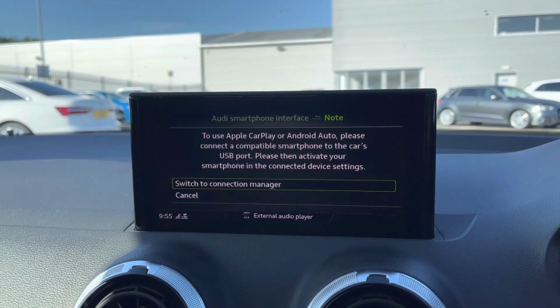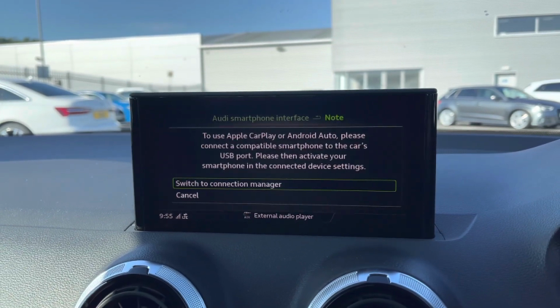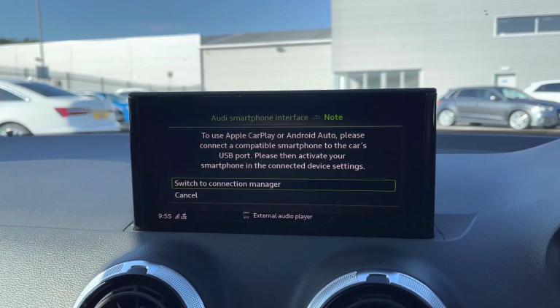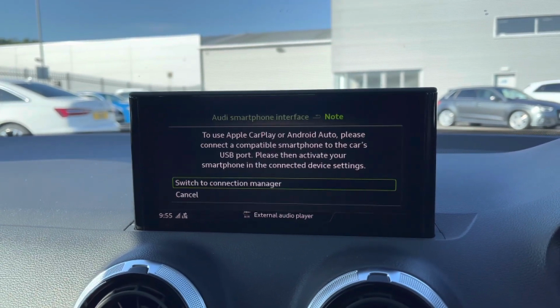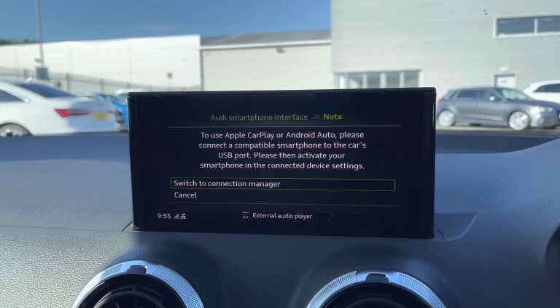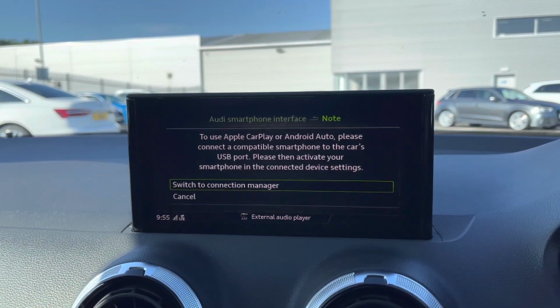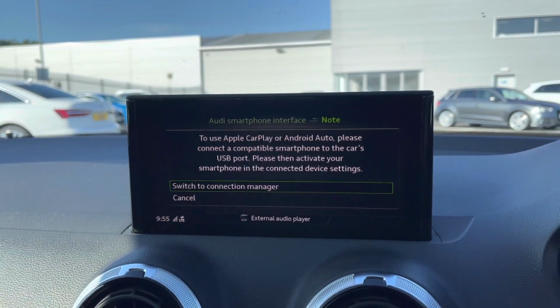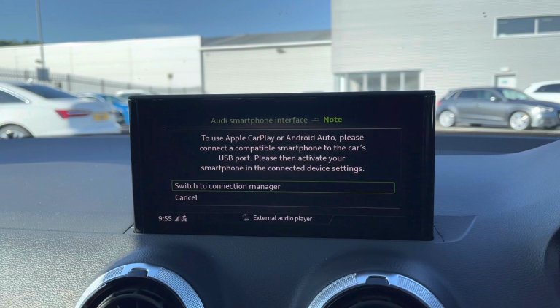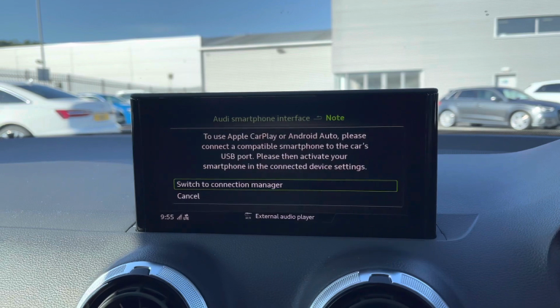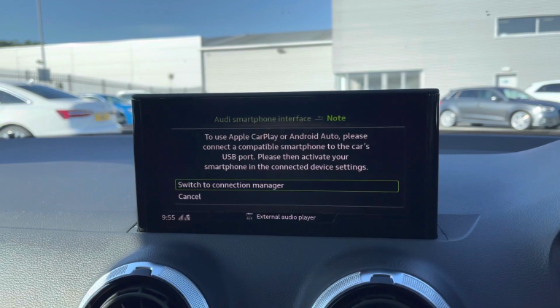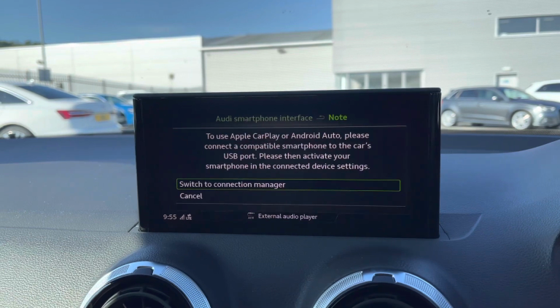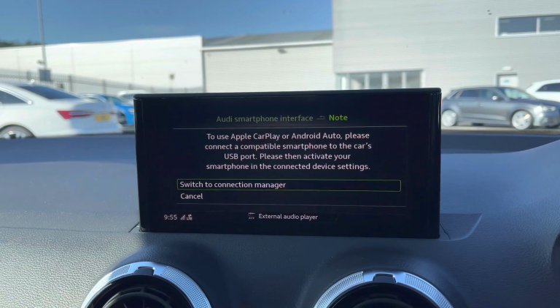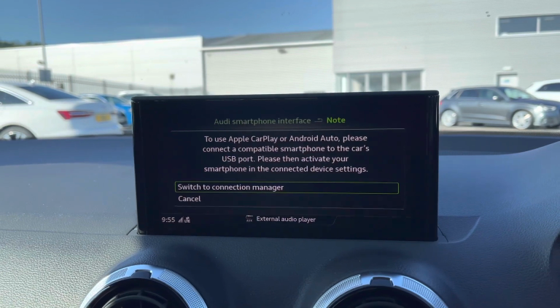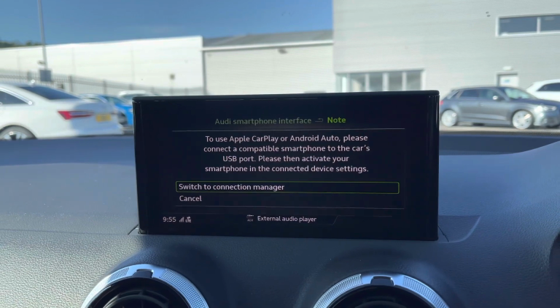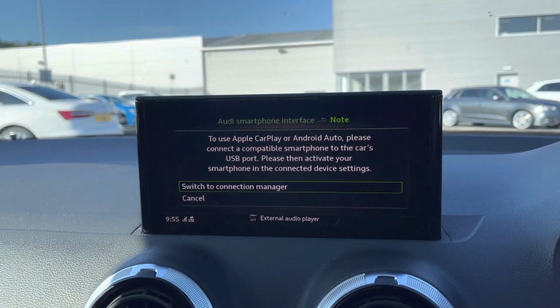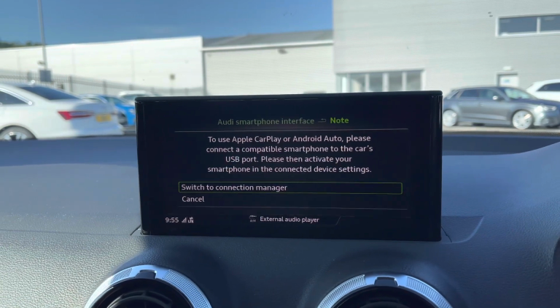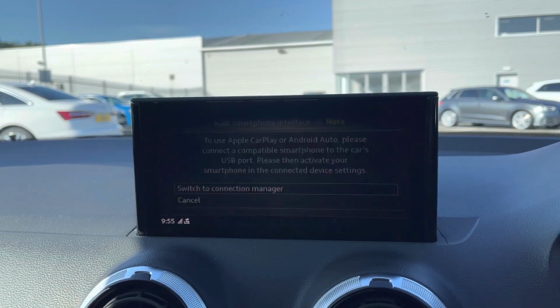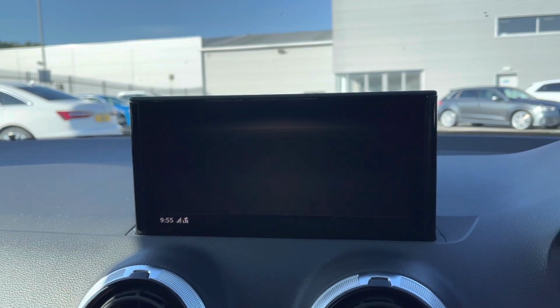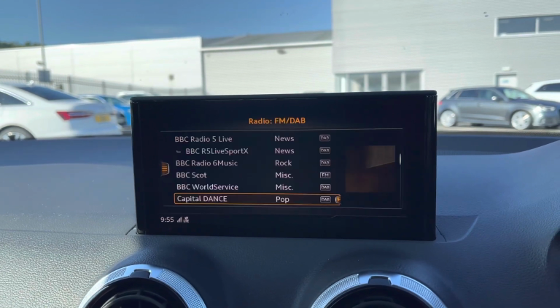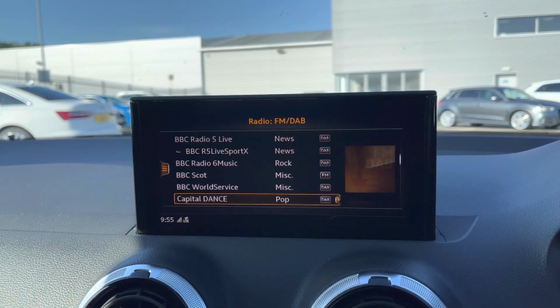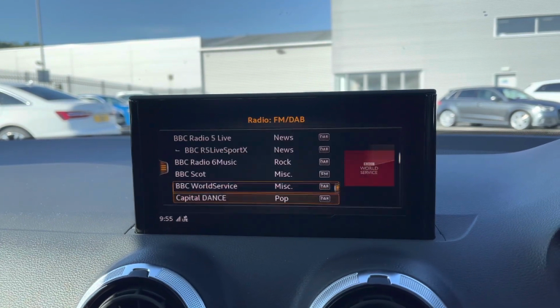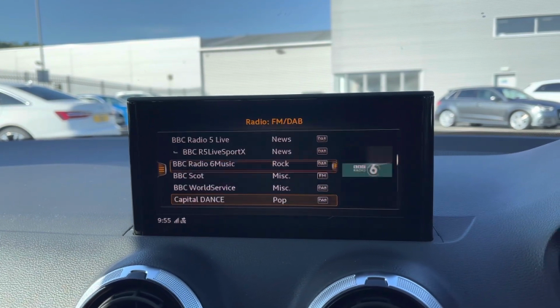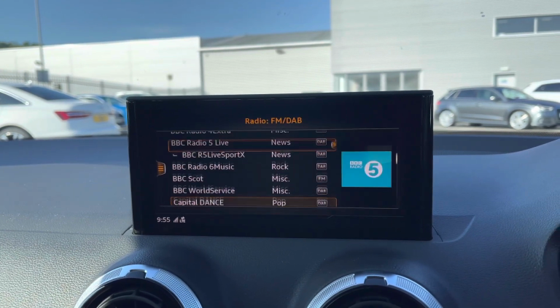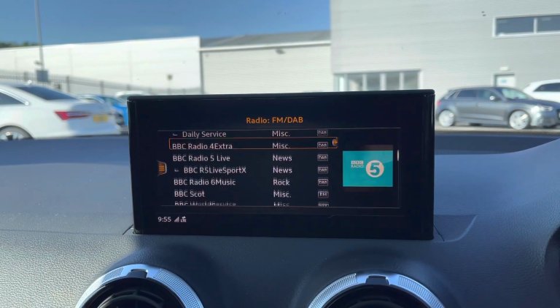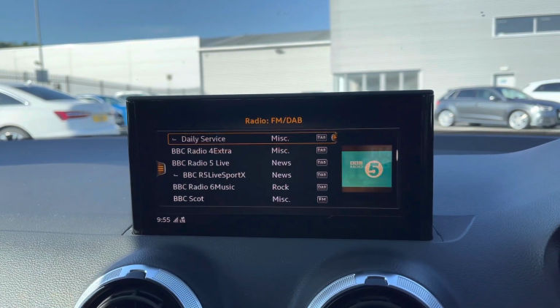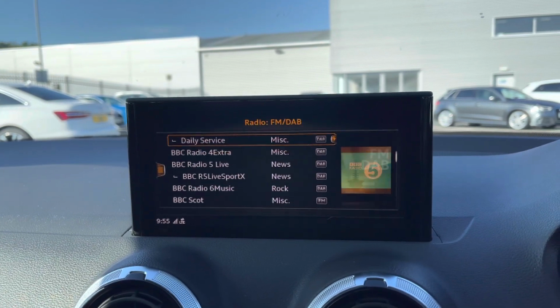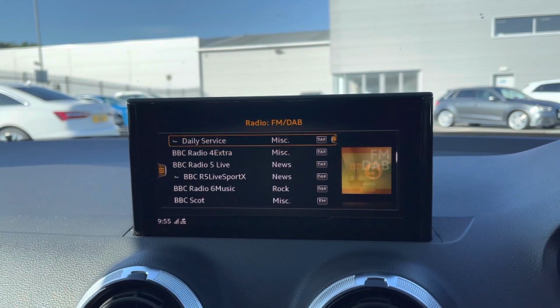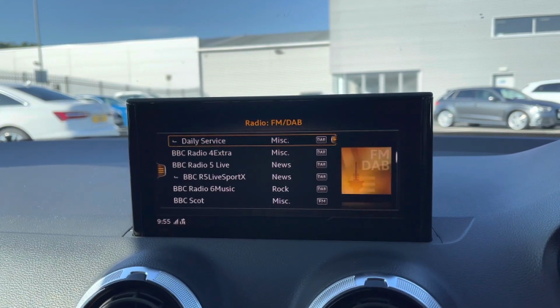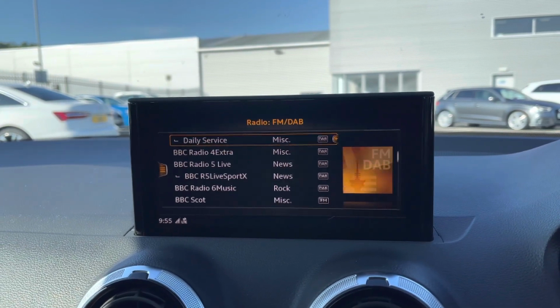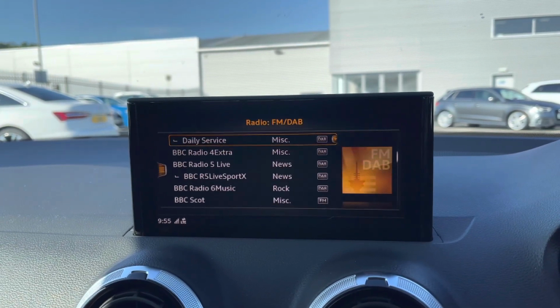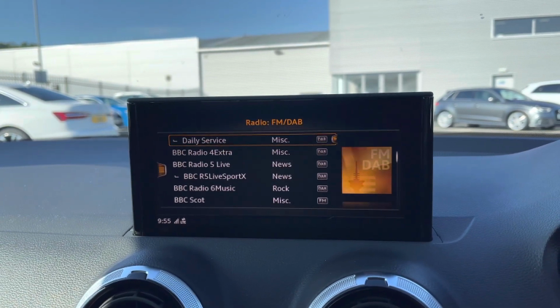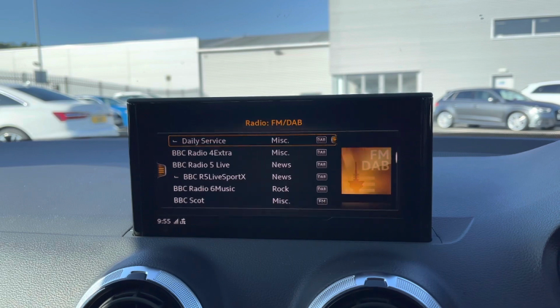You can also connect to the Audi smartphone interface, and I will insert a video link showing you how to set this up as it is very easy to do so.